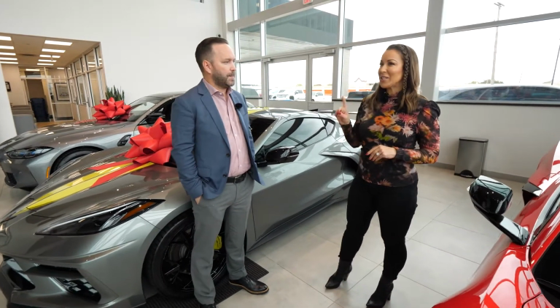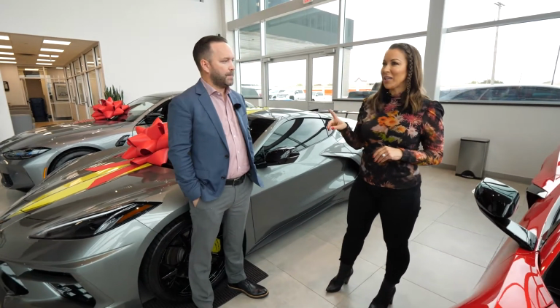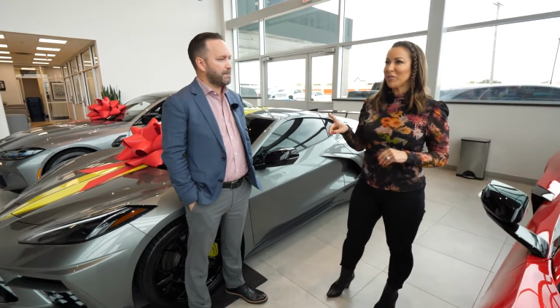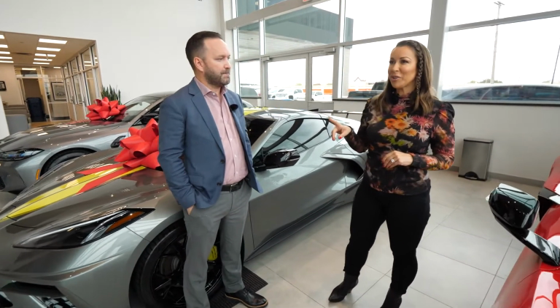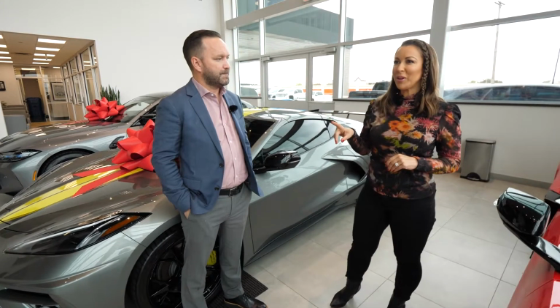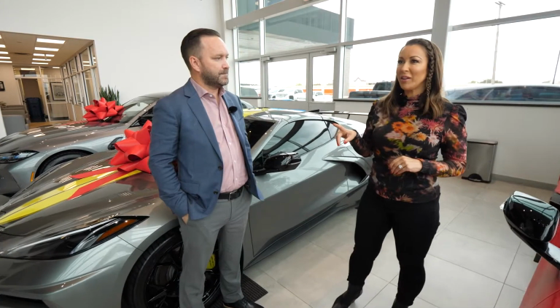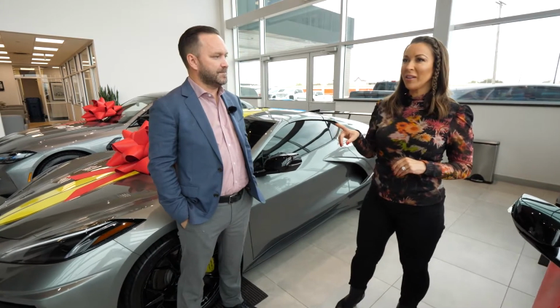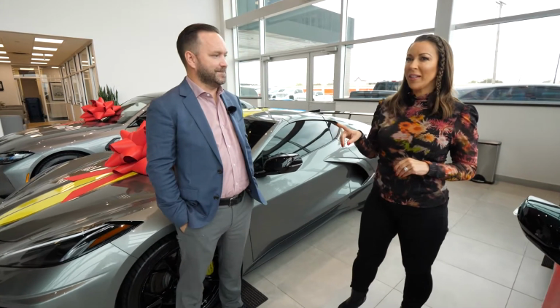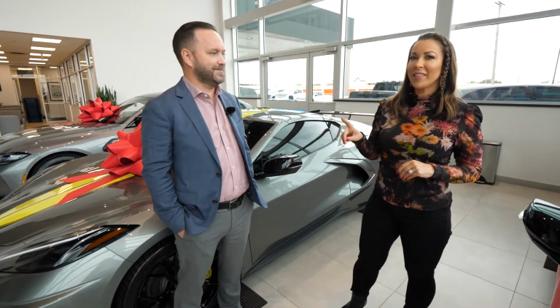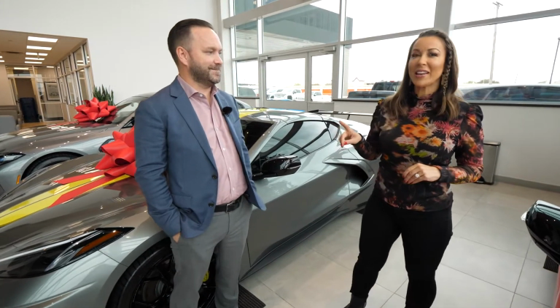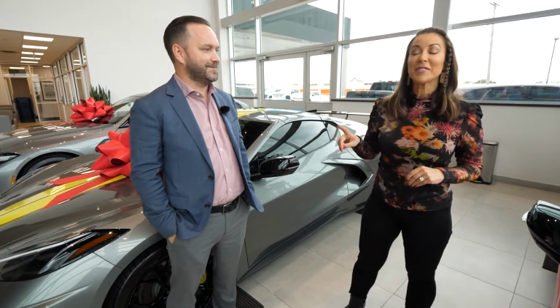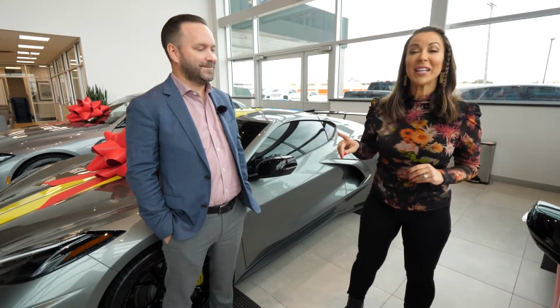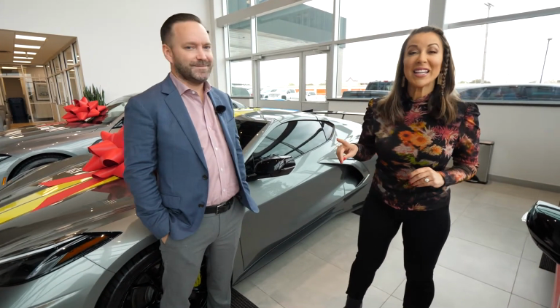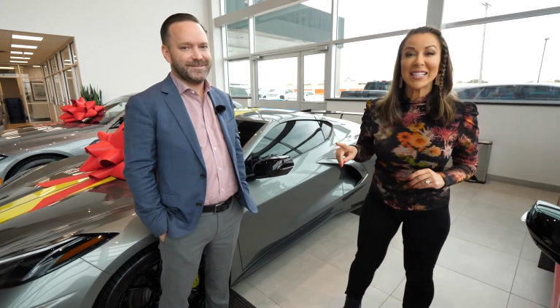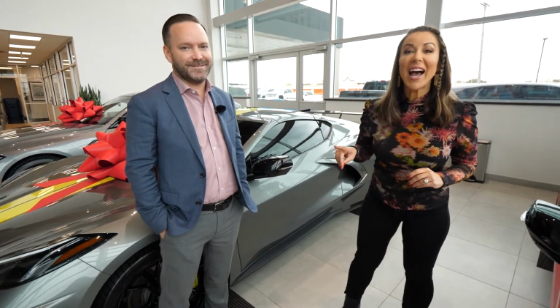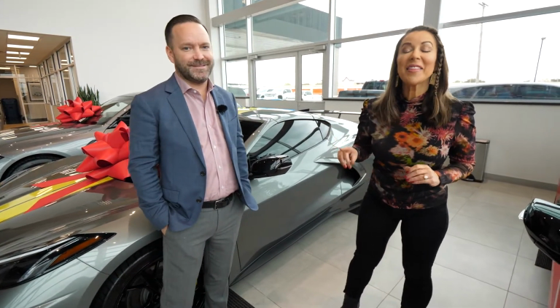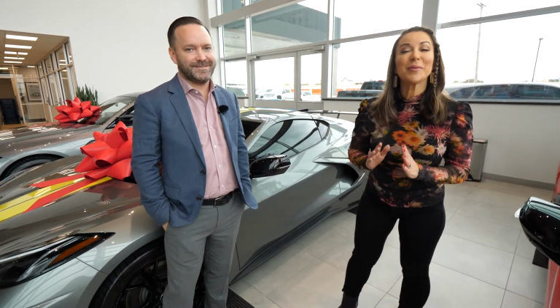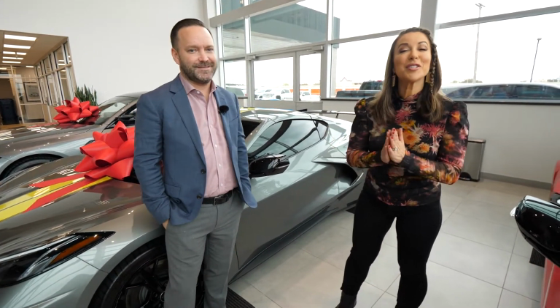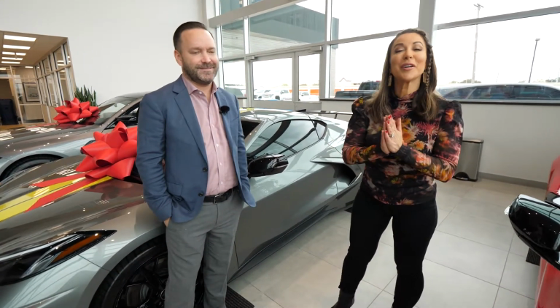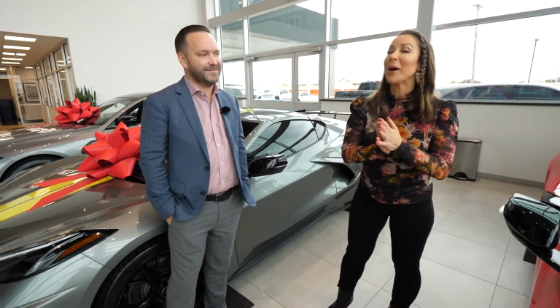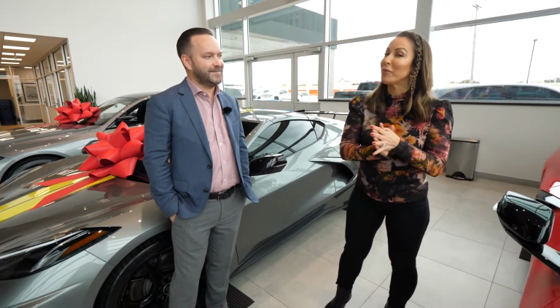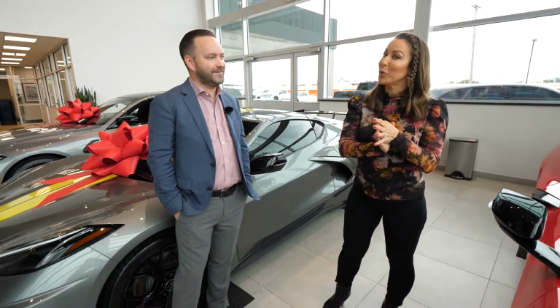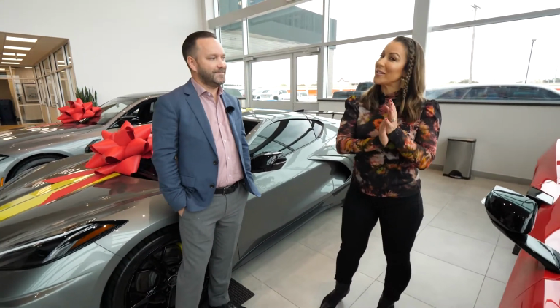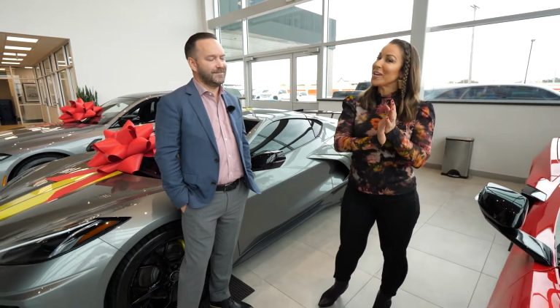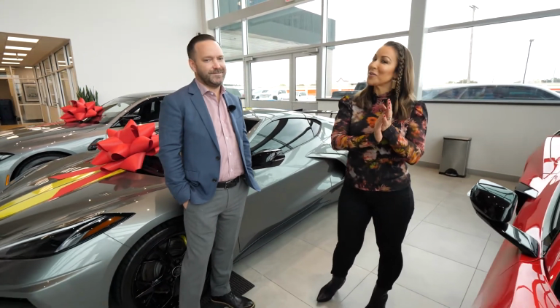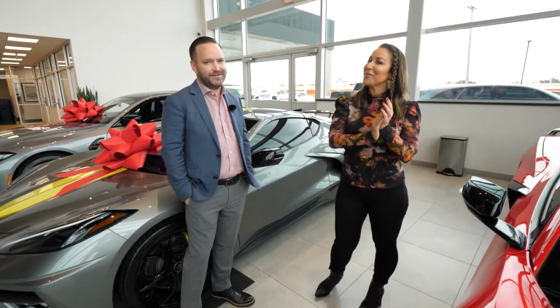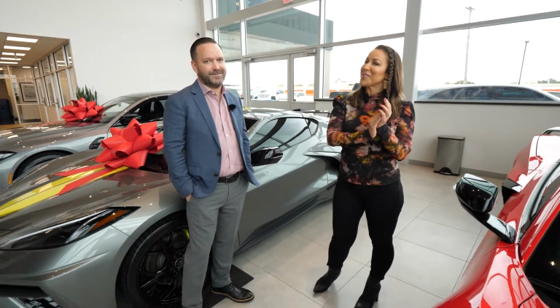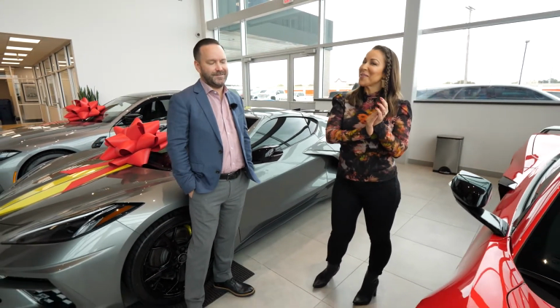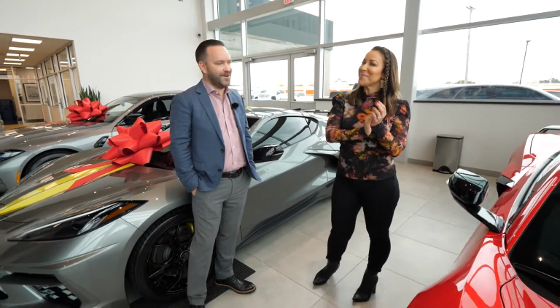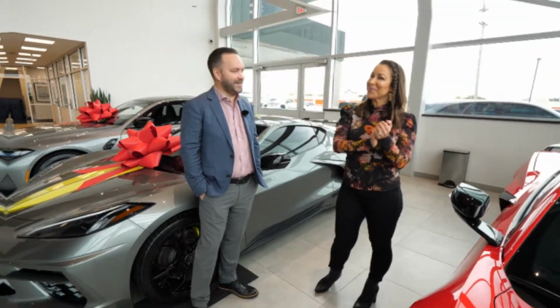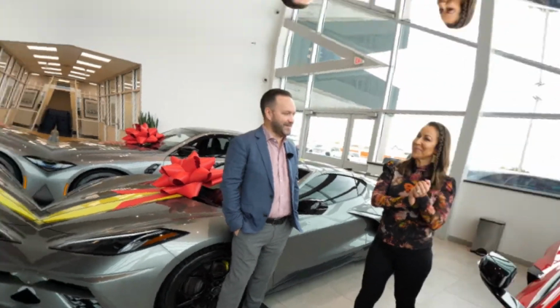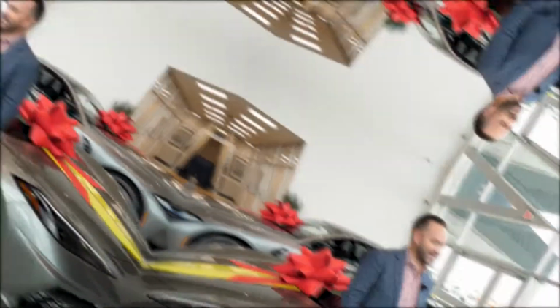You say convertible — that gives me an idea. I think we should go out for a test drive. Let's go. All right, sounds good.